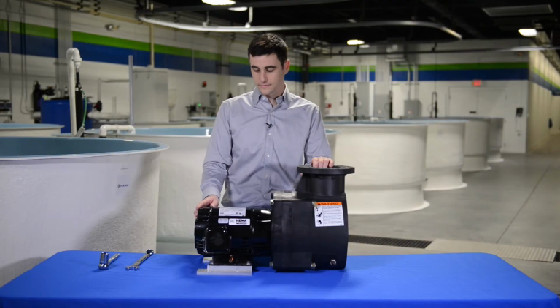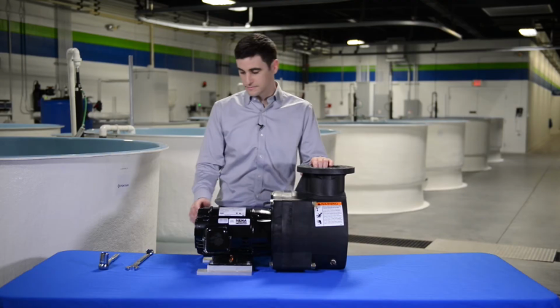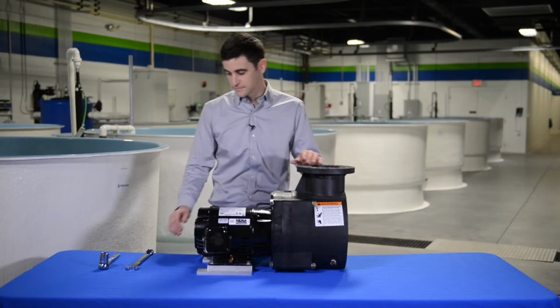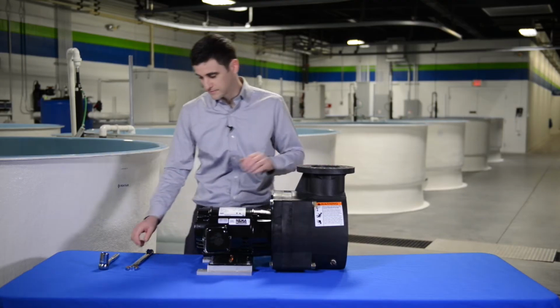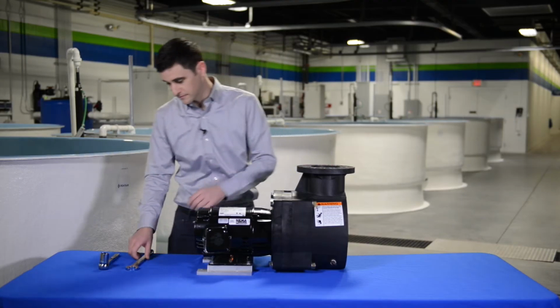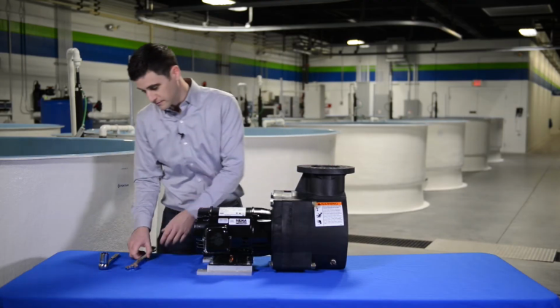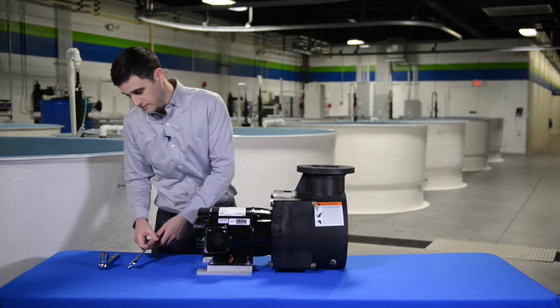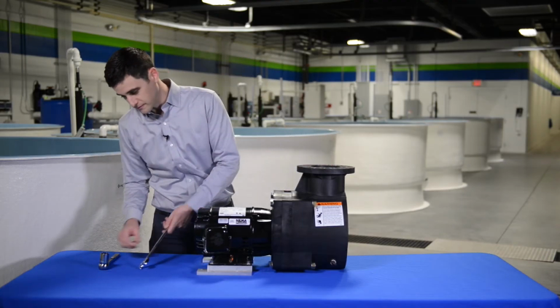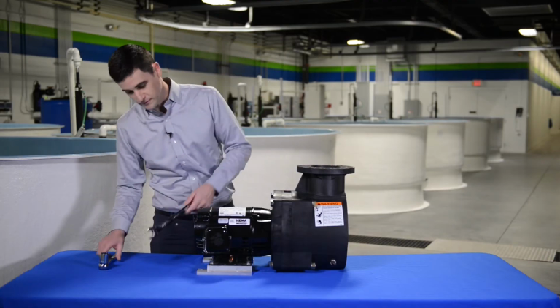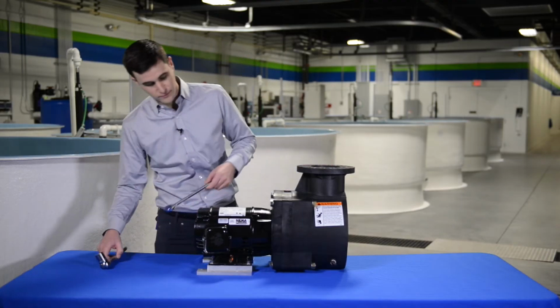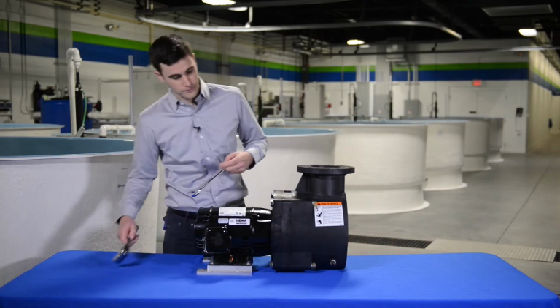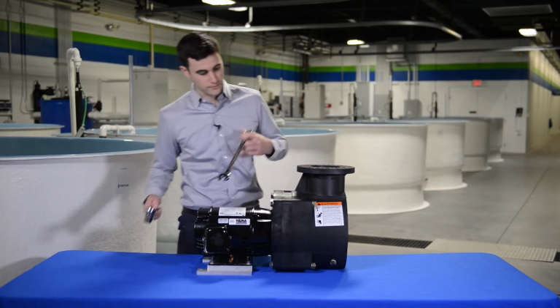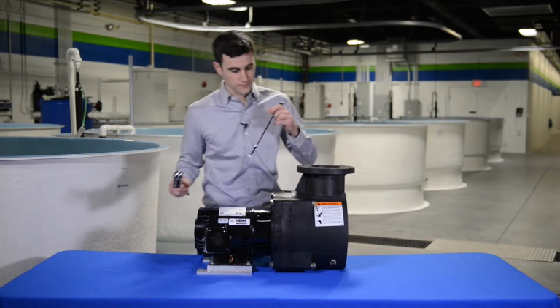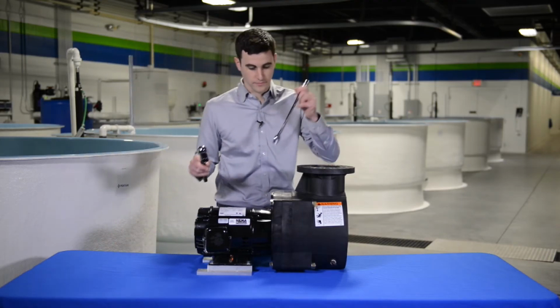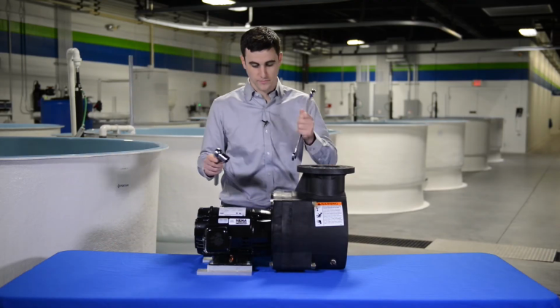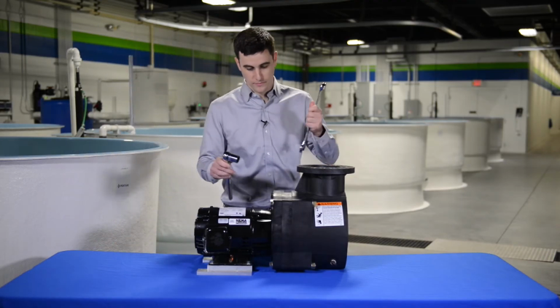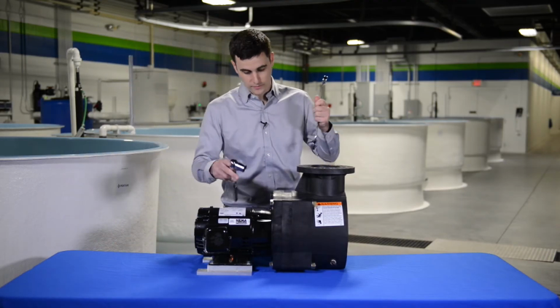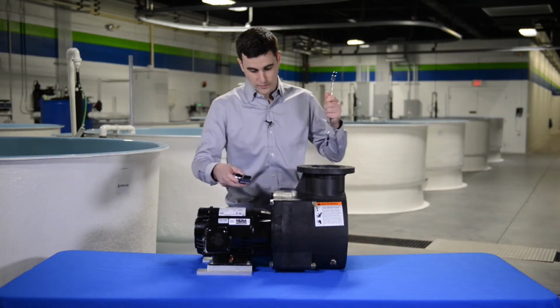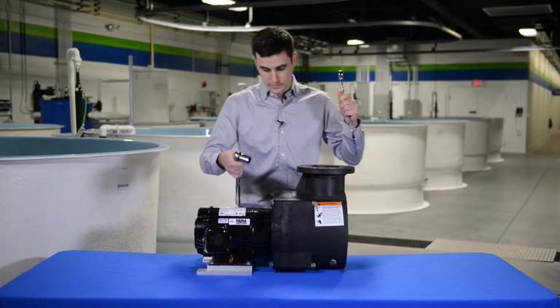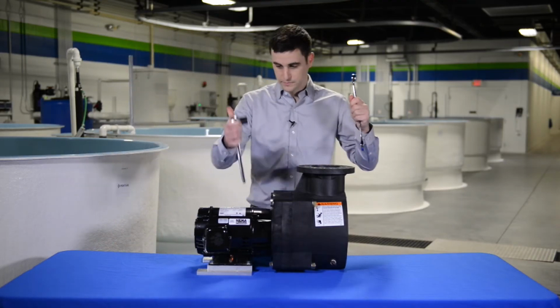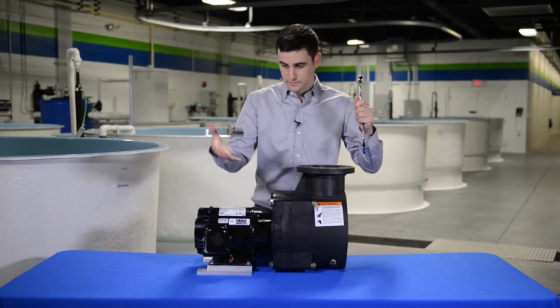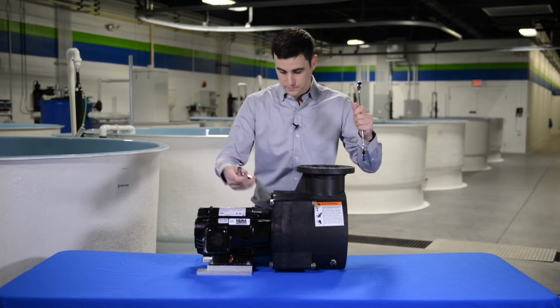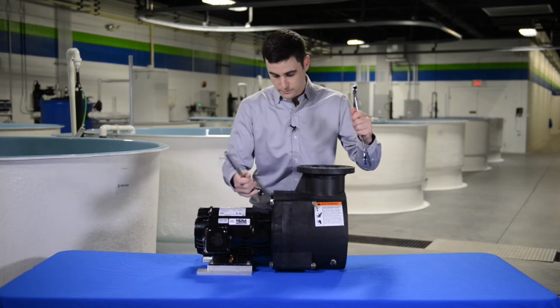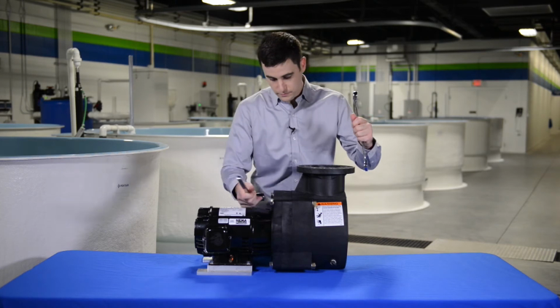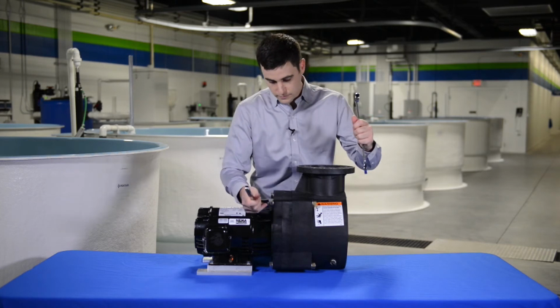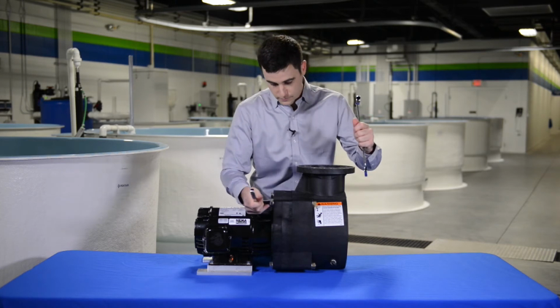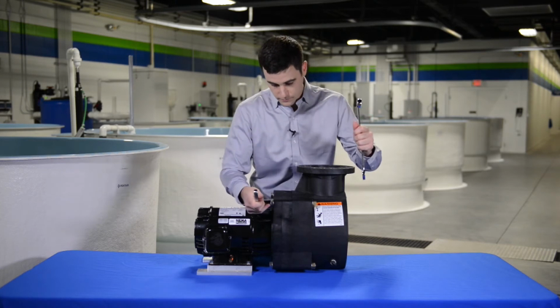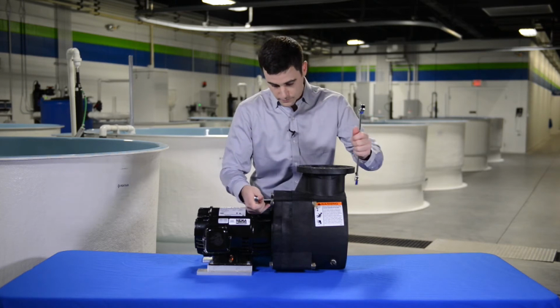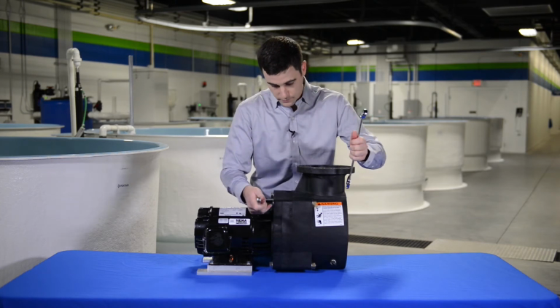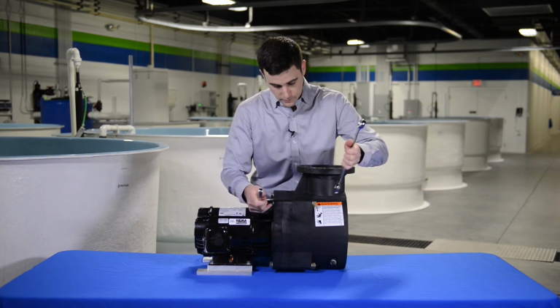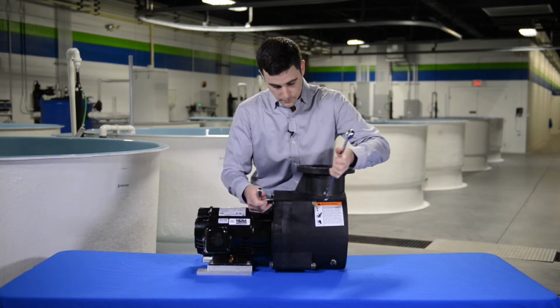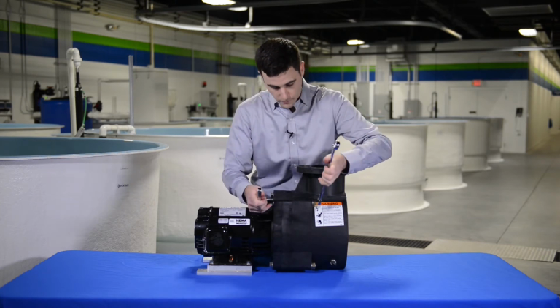Before servicing any equipment, always be sure to disconnect power and use appropriate lockout tagout procedures.